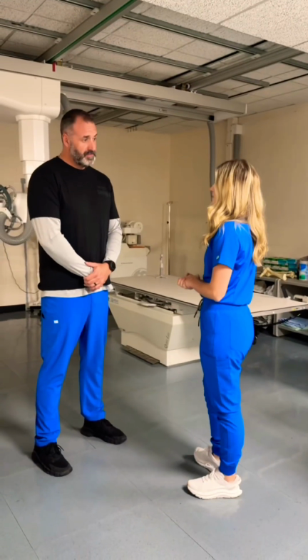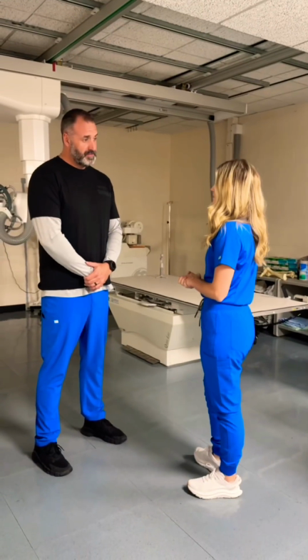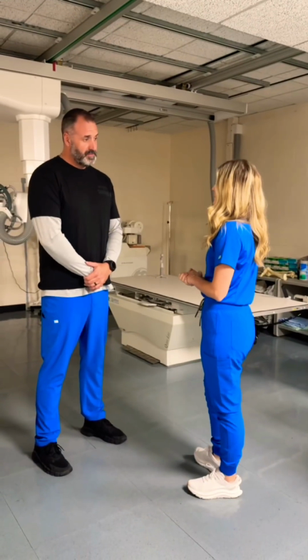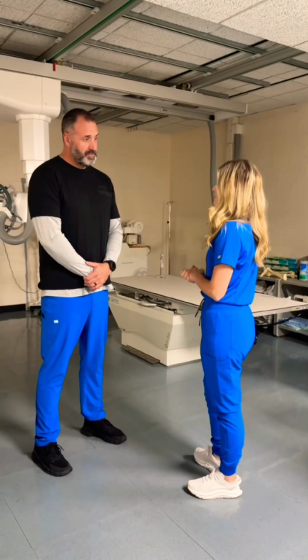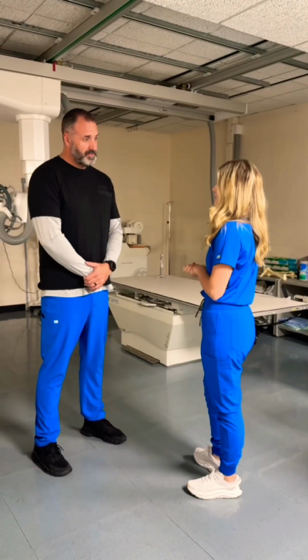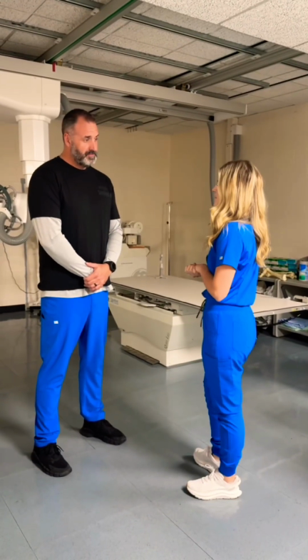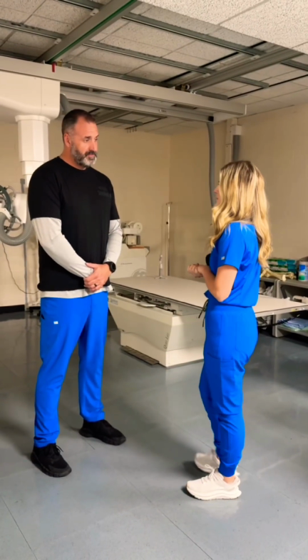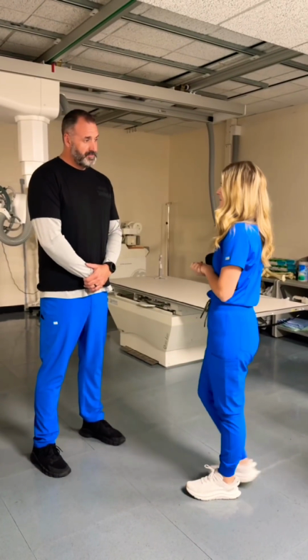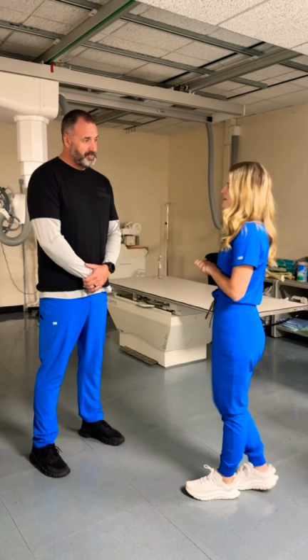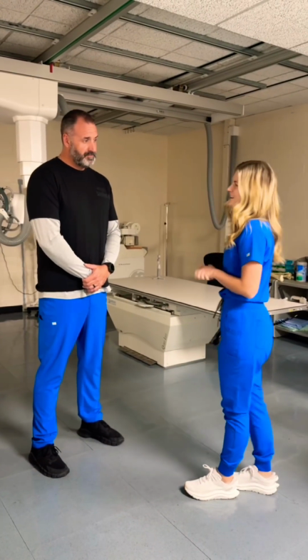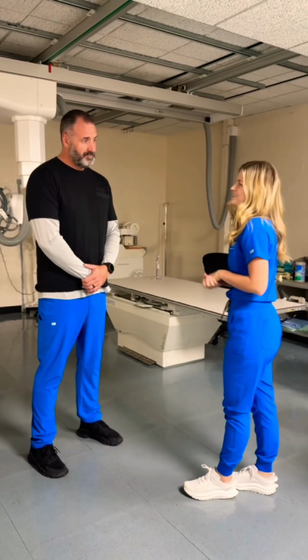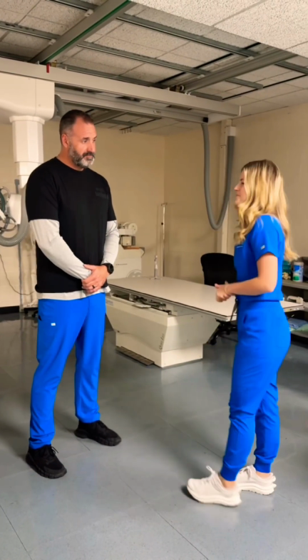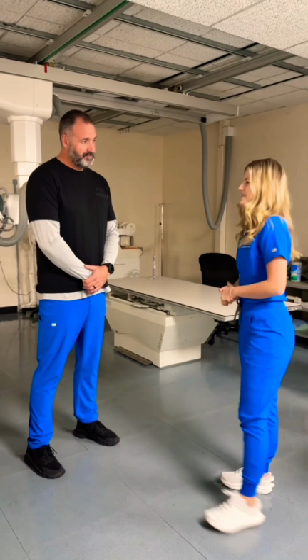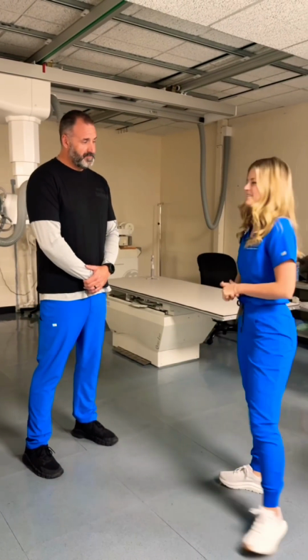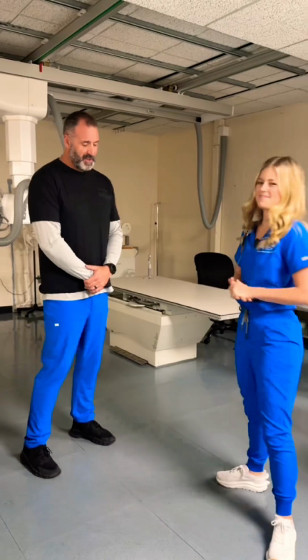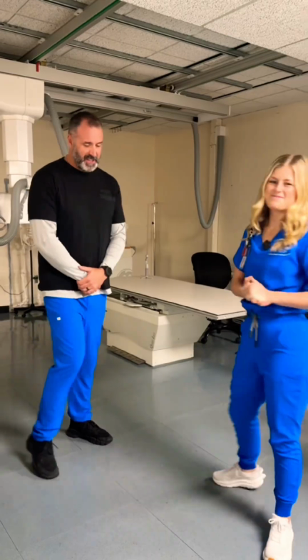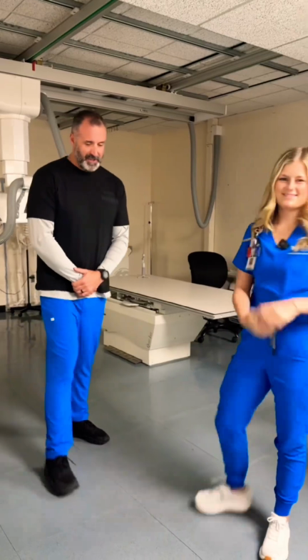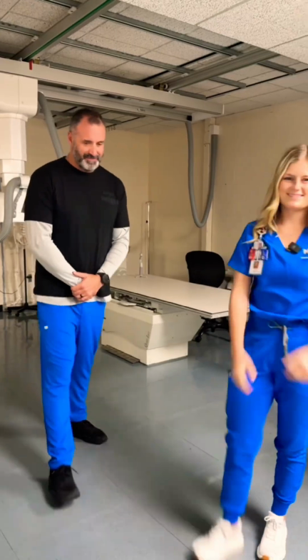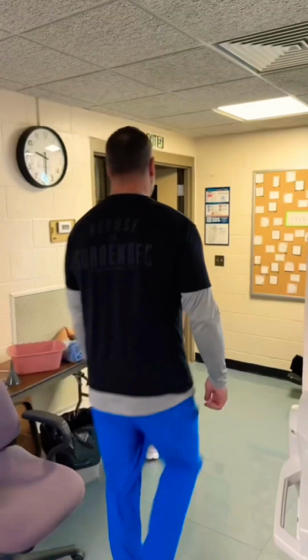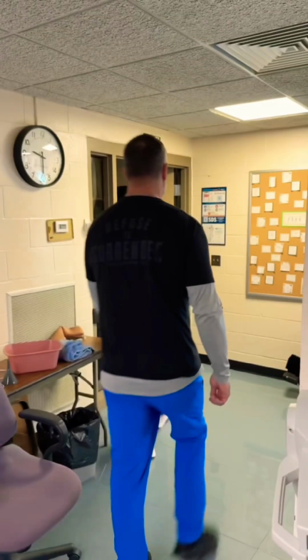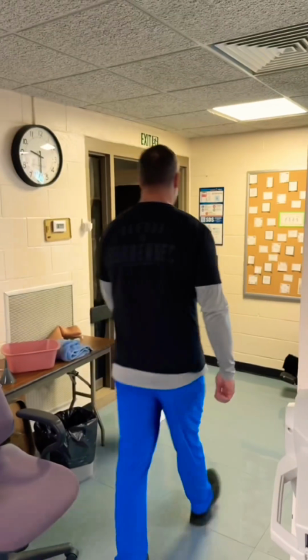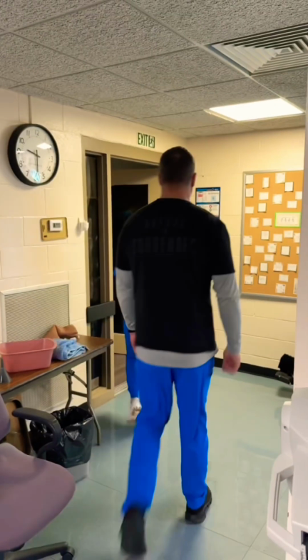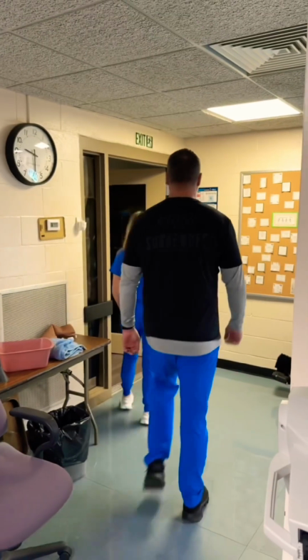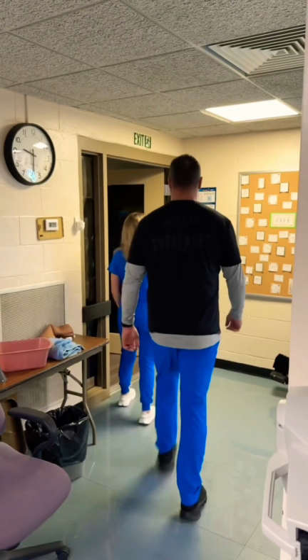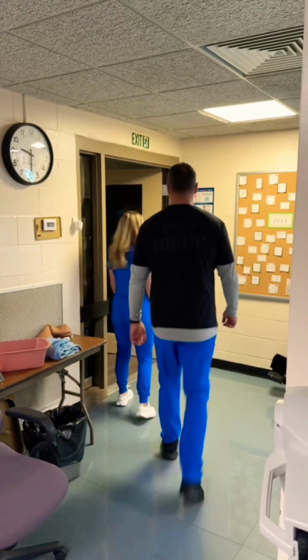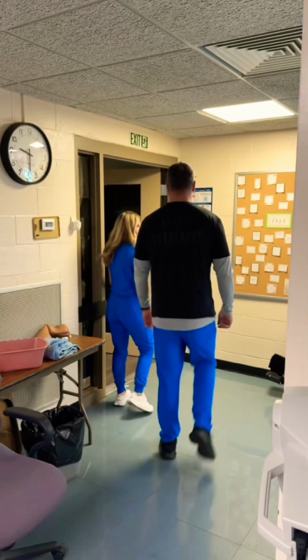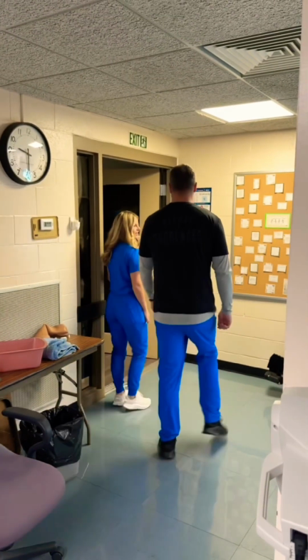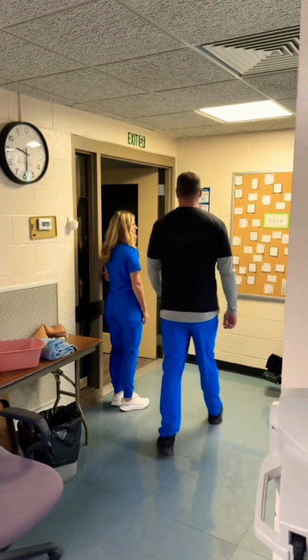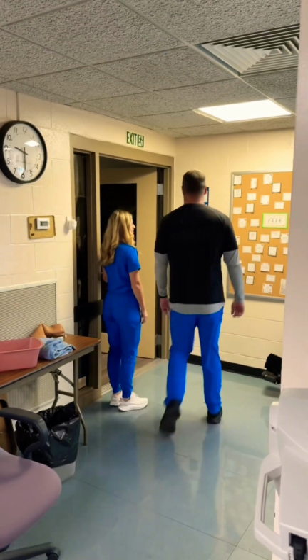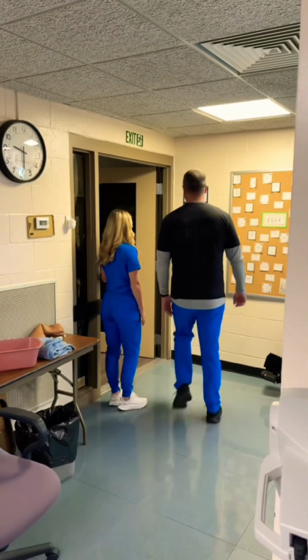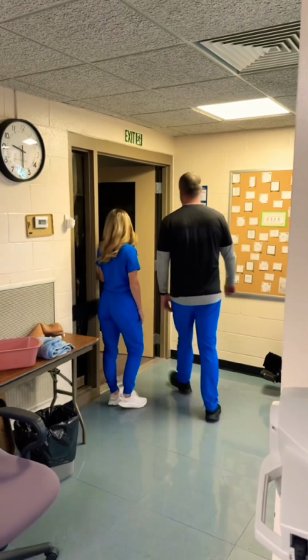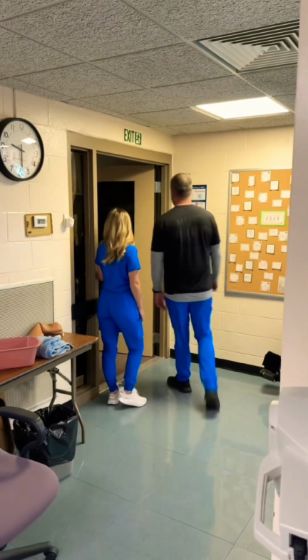All right, thank you. We're done with your exam. I'll walk you back out to the waiting room. Thank you. Have a good day.